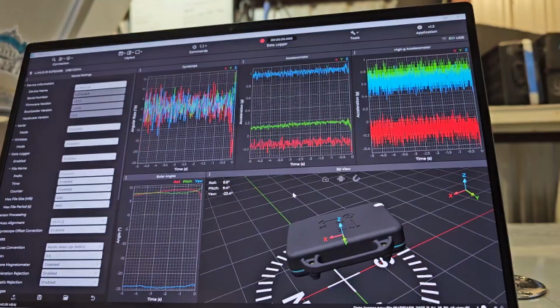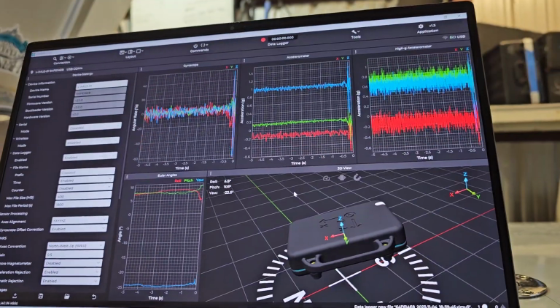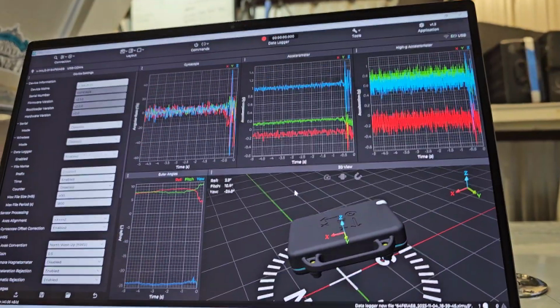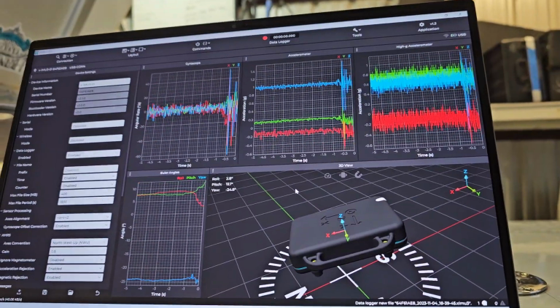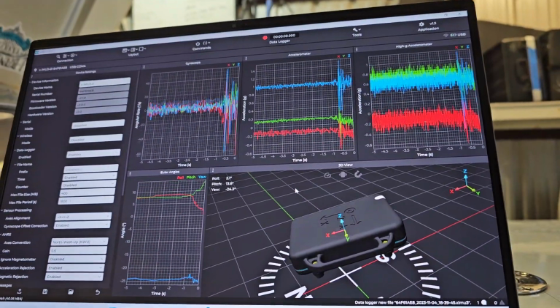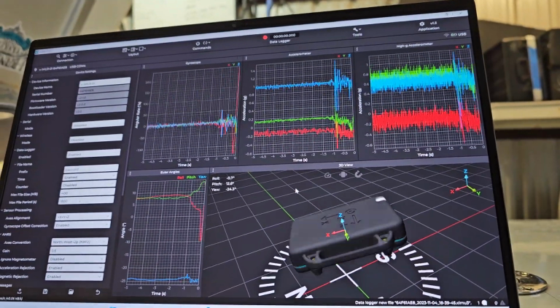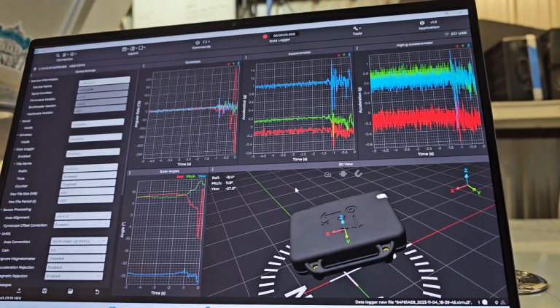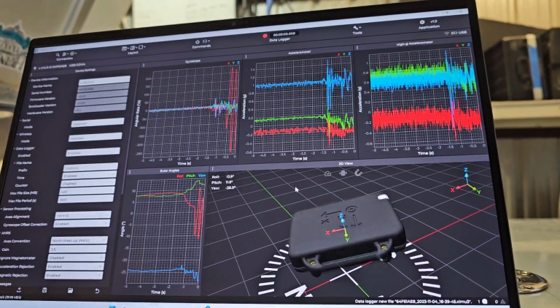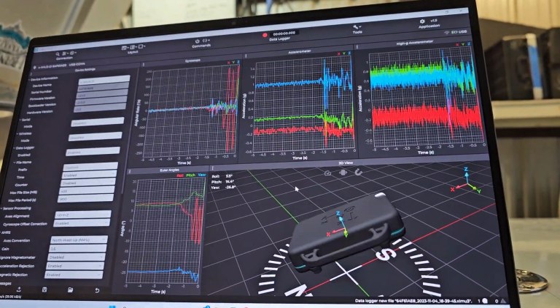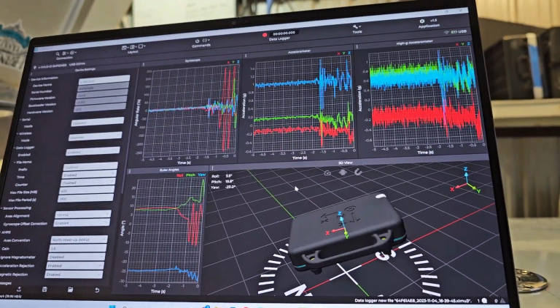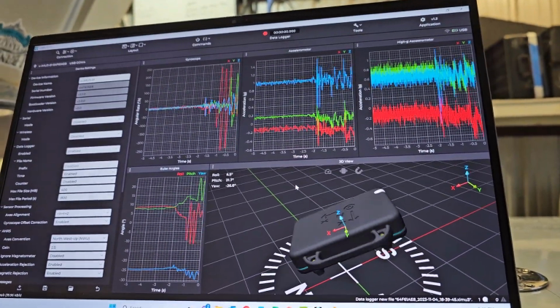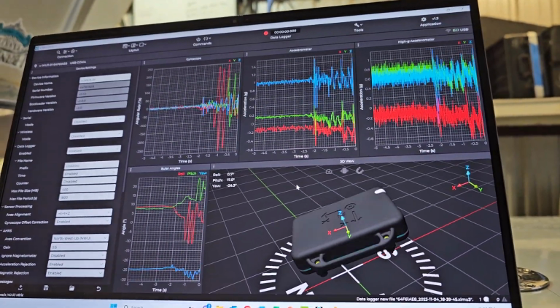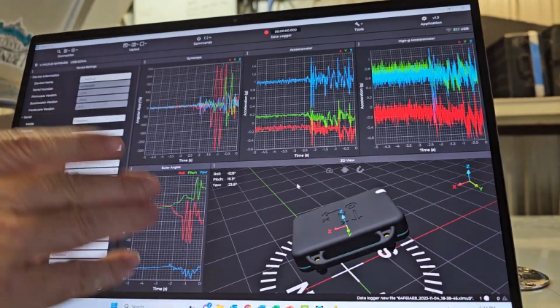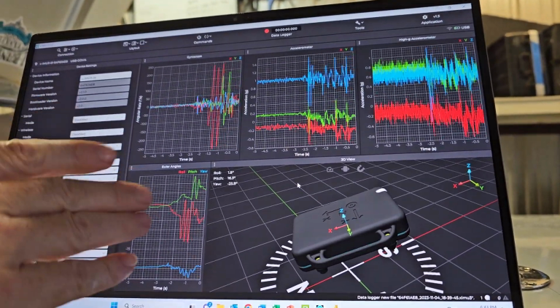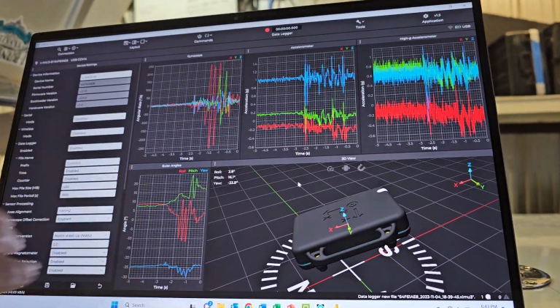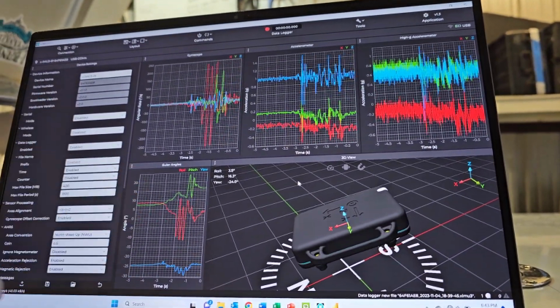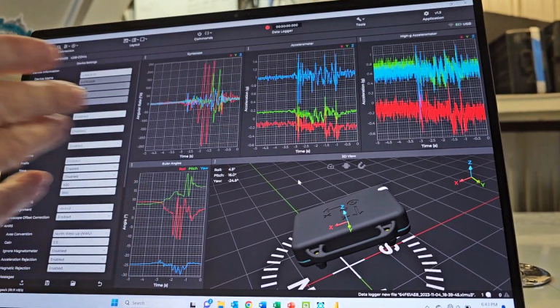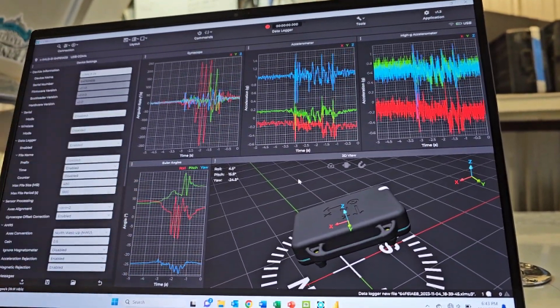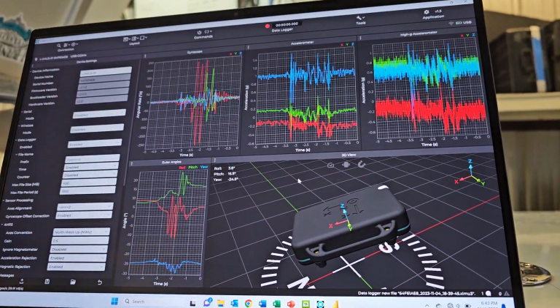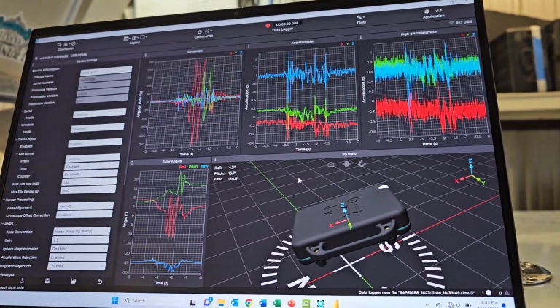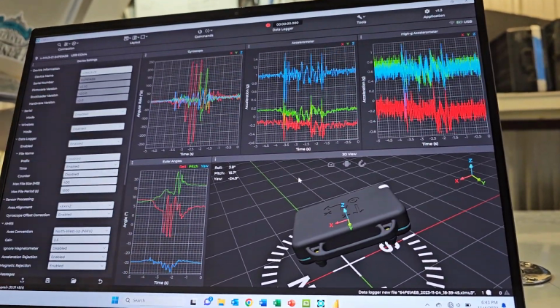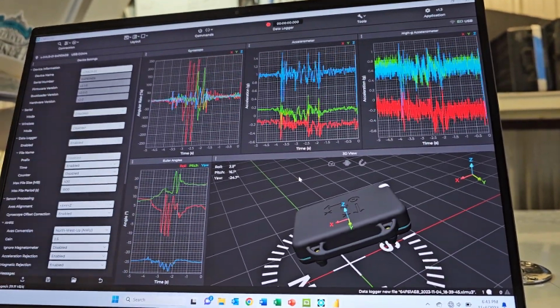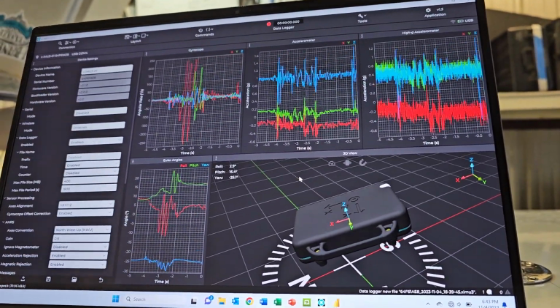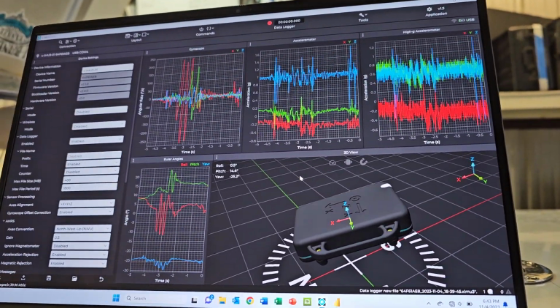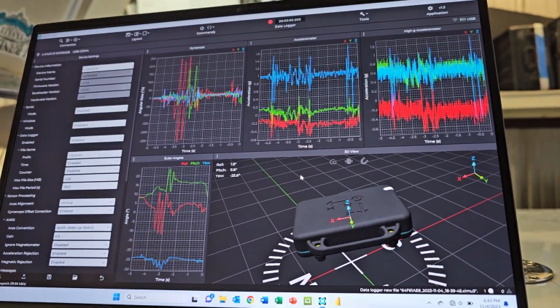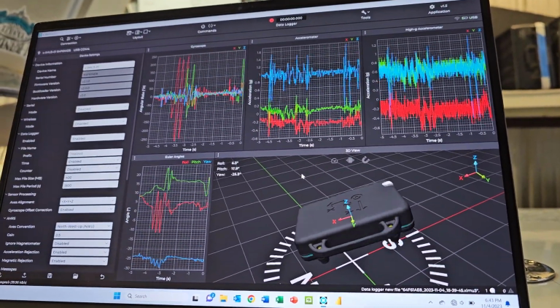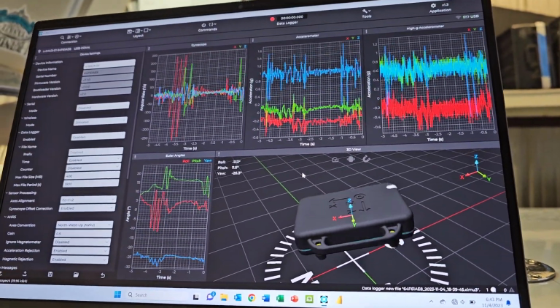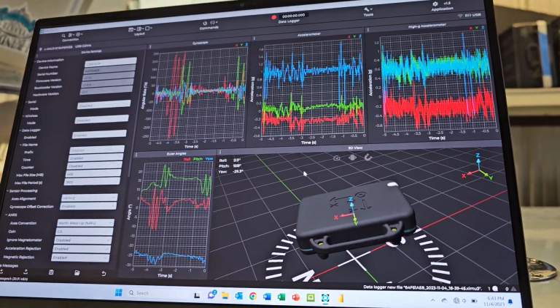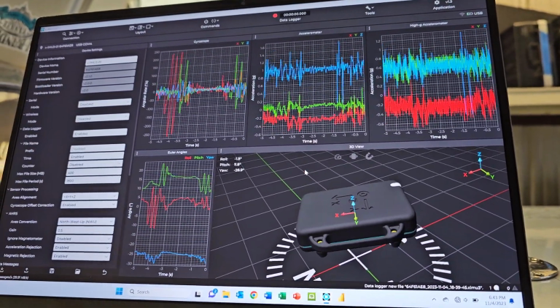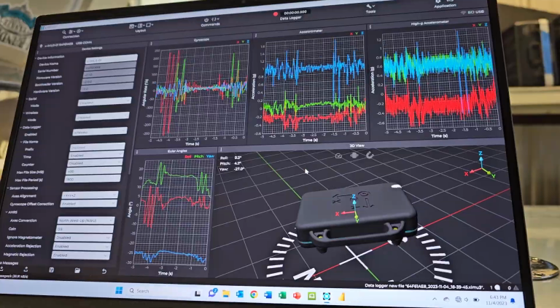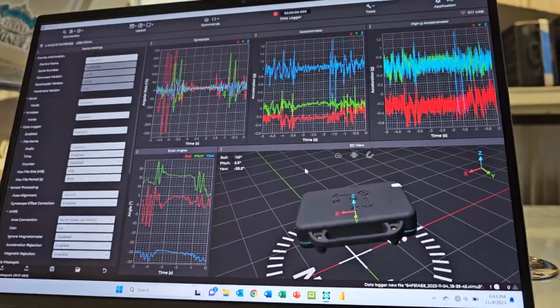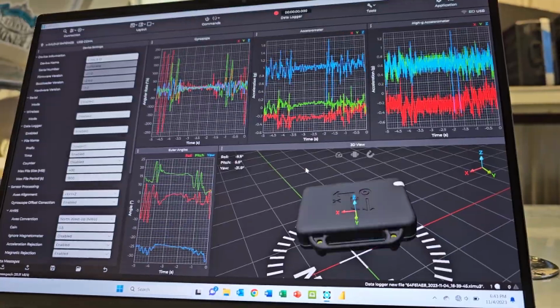Wow. So that's the data we're interested in, but there's a whole lot more data this thing collects. Very cool.